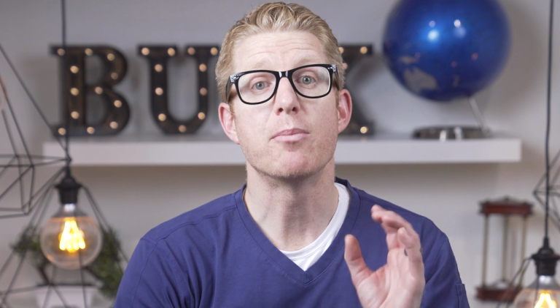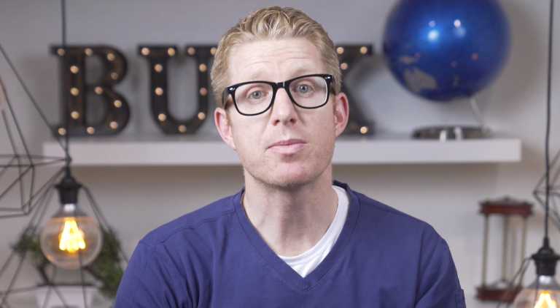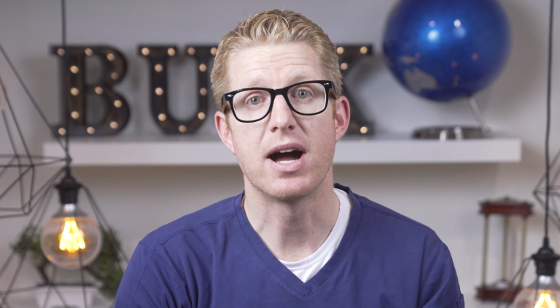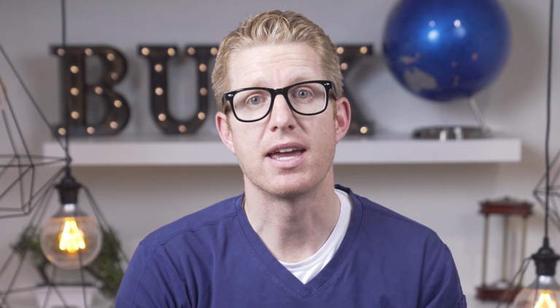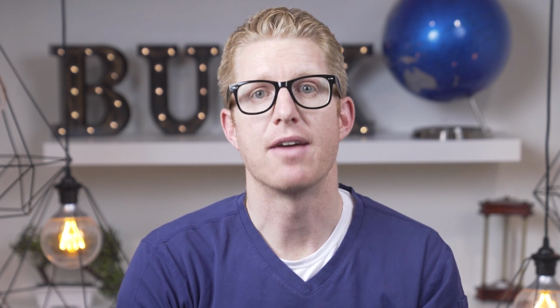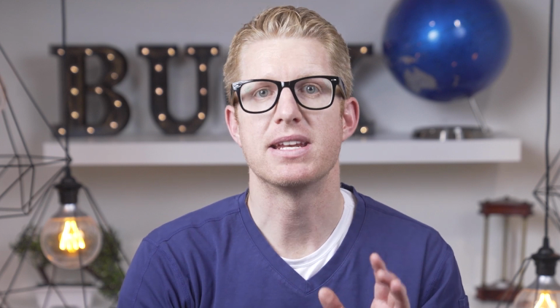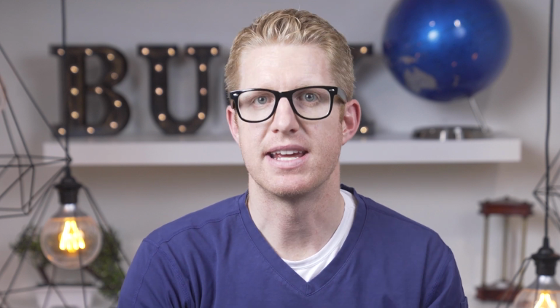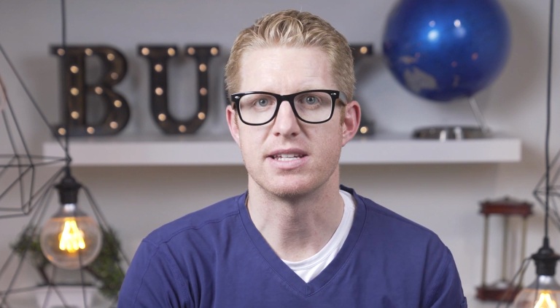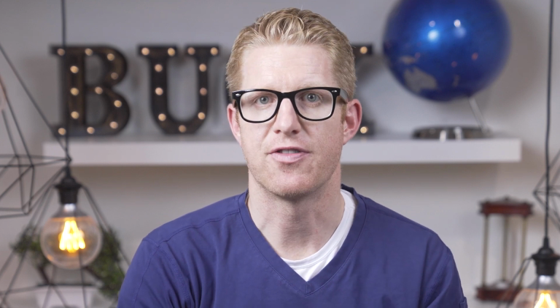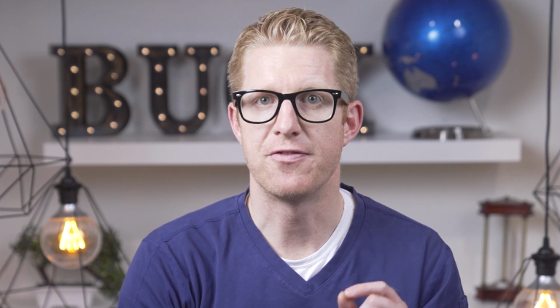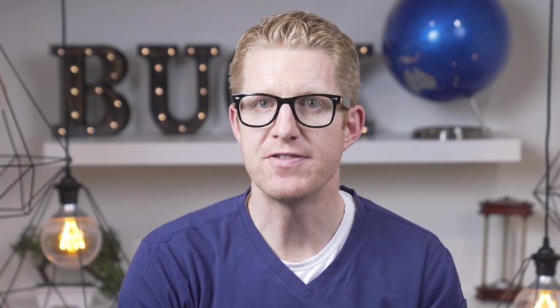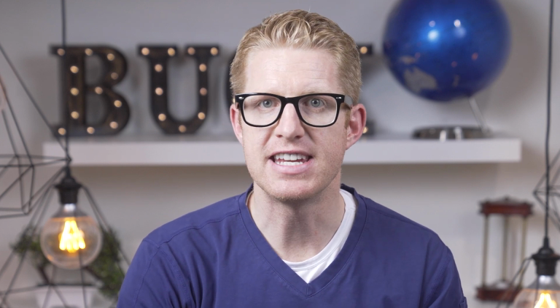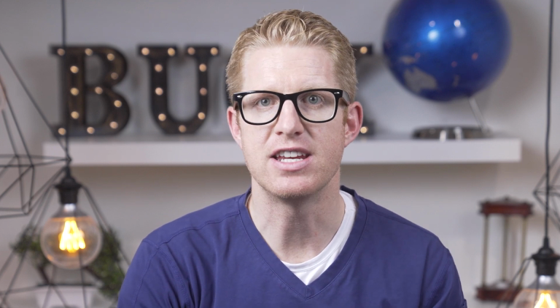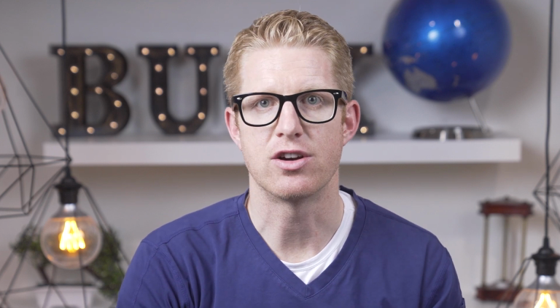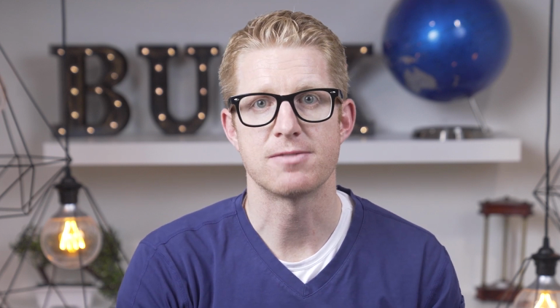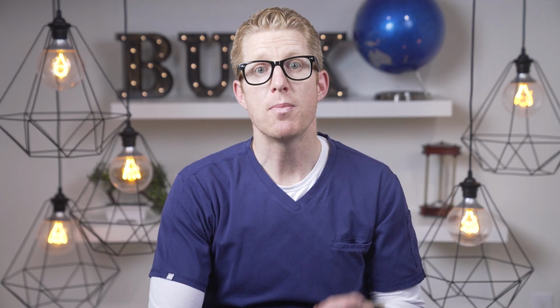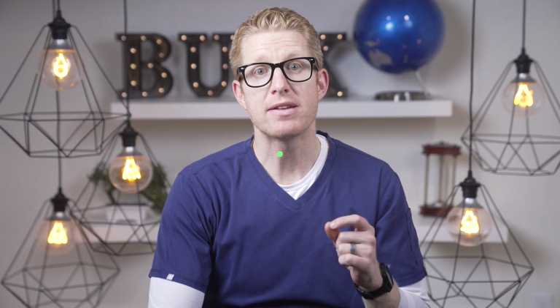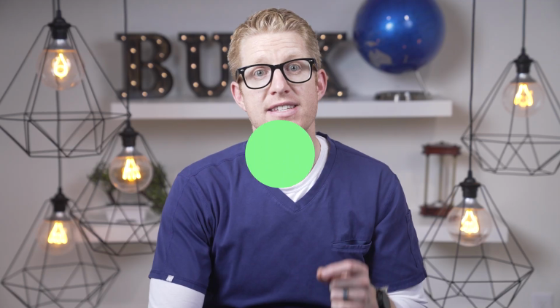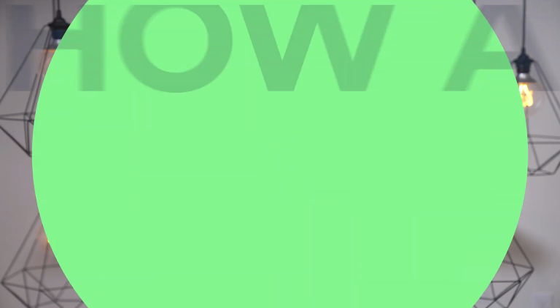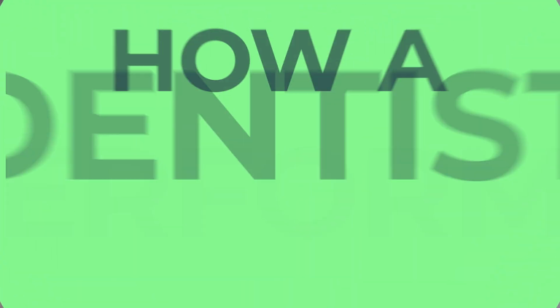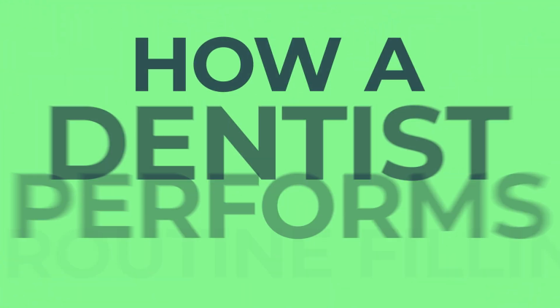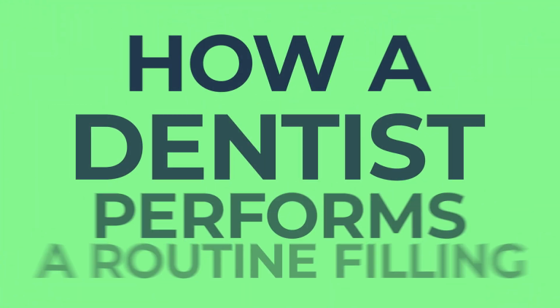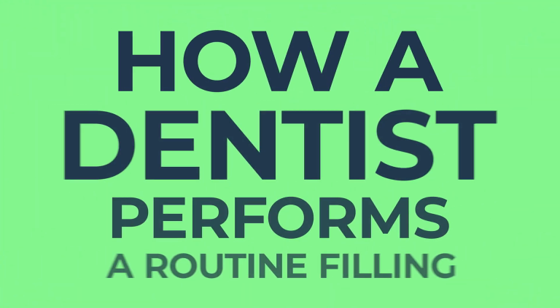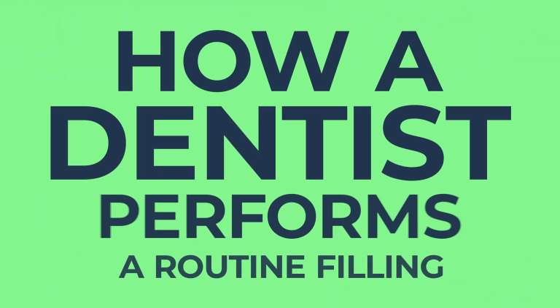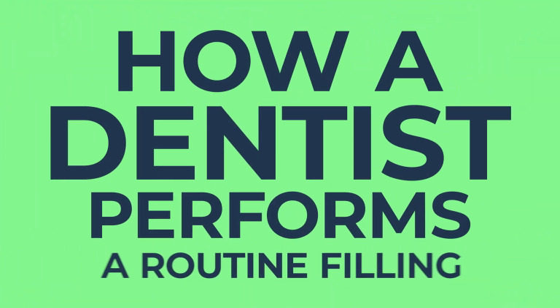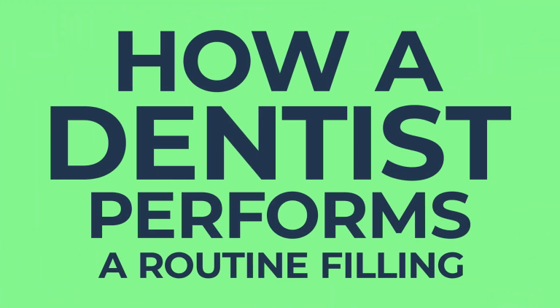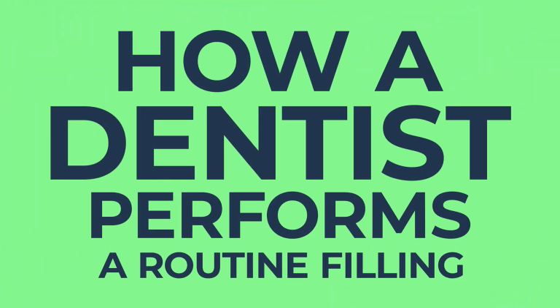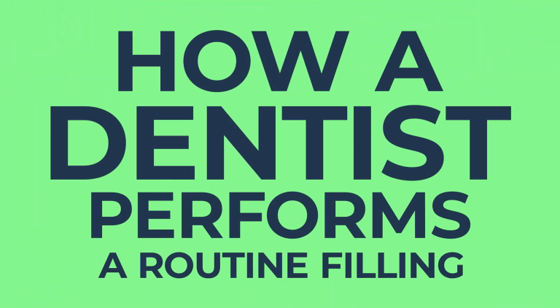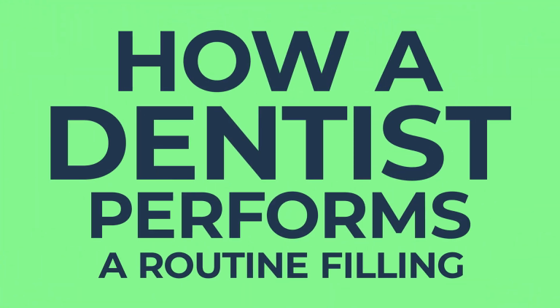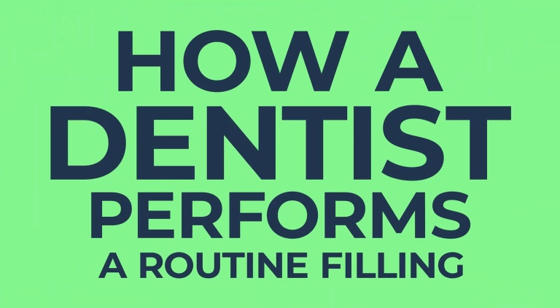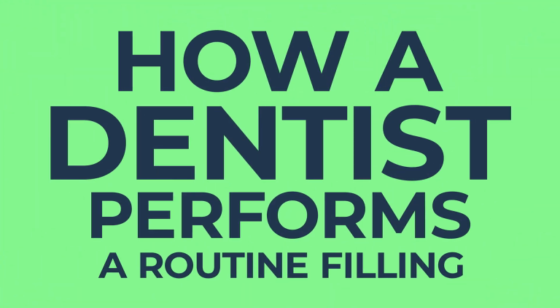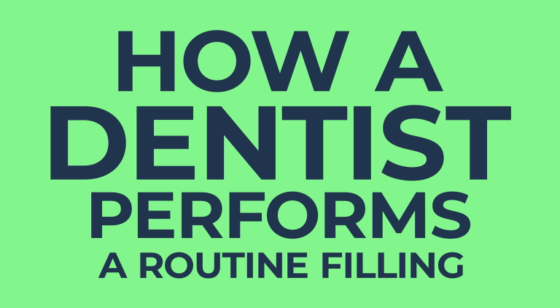I'm Rick Buck and I've been a dentist for 15 years. You're about to see how I perform a routine filling.